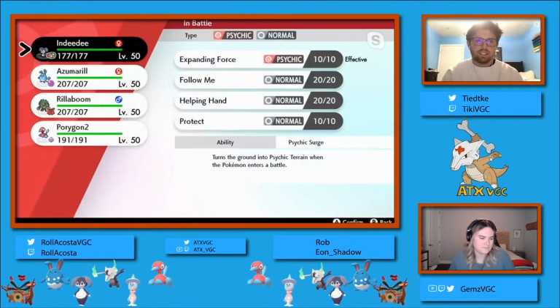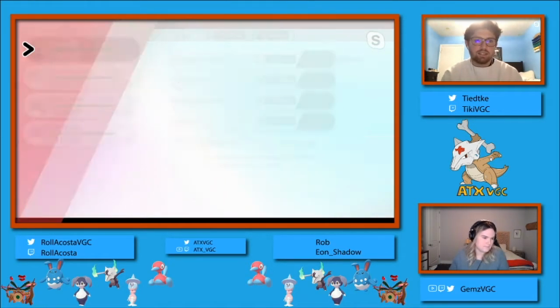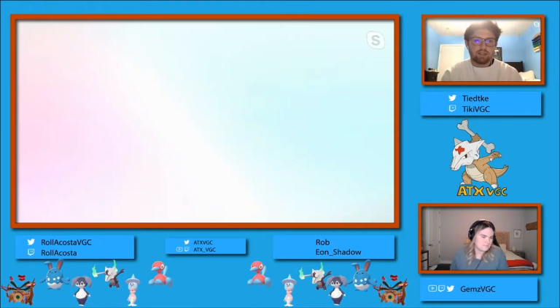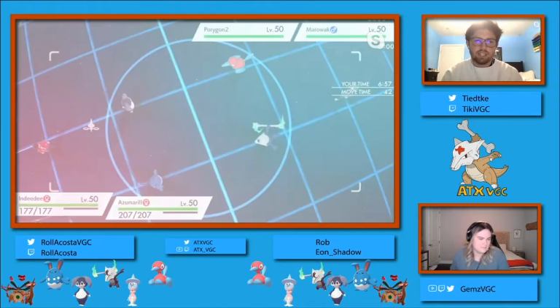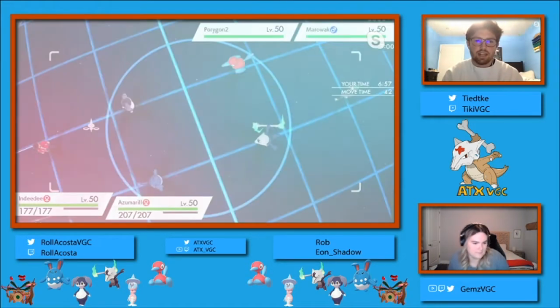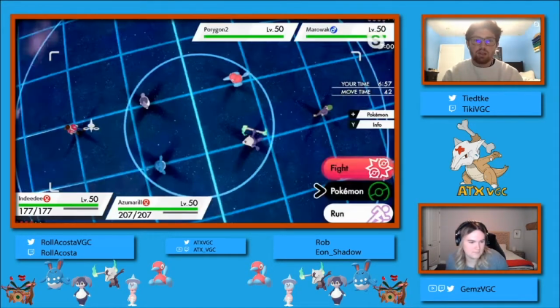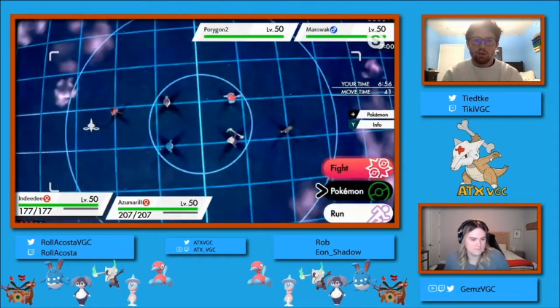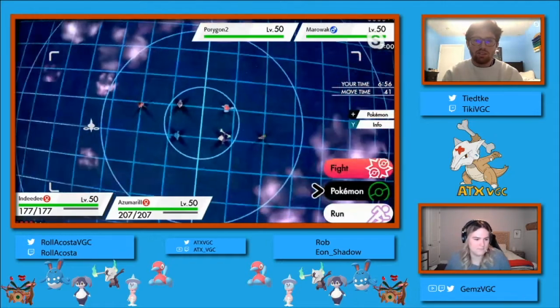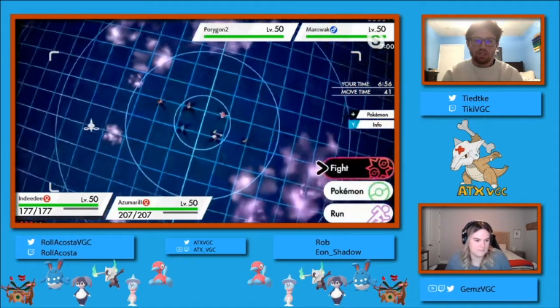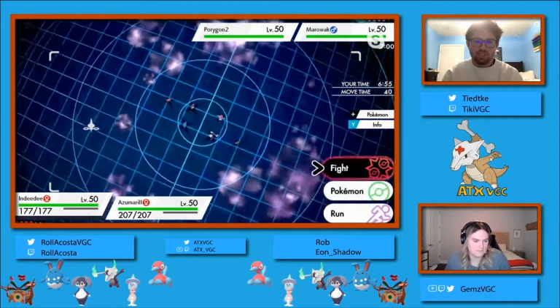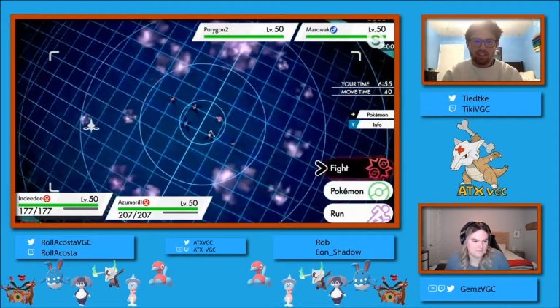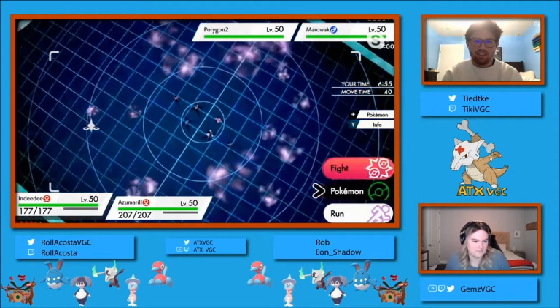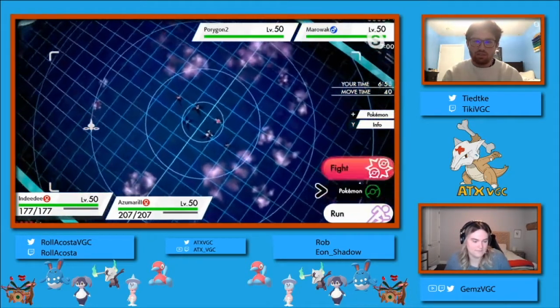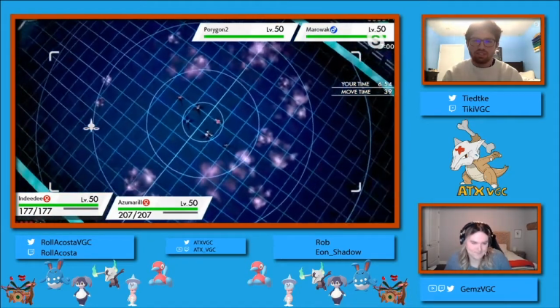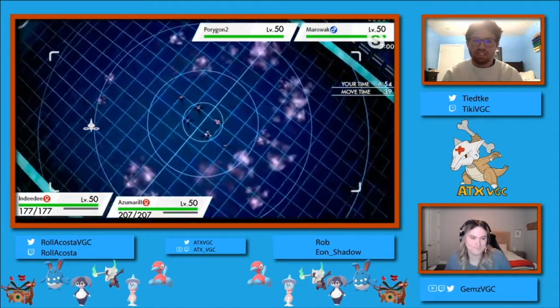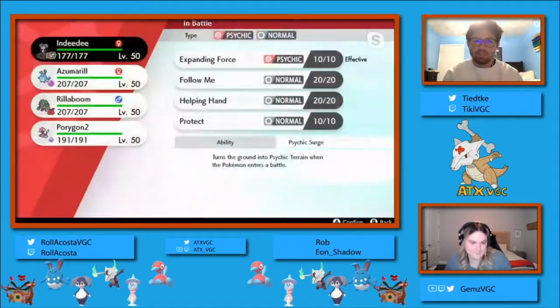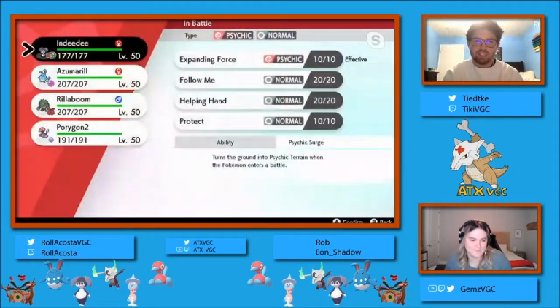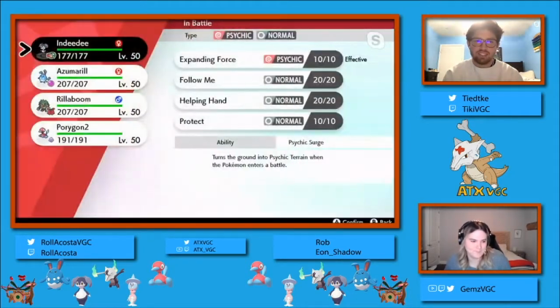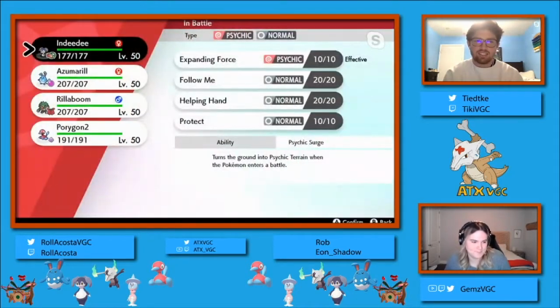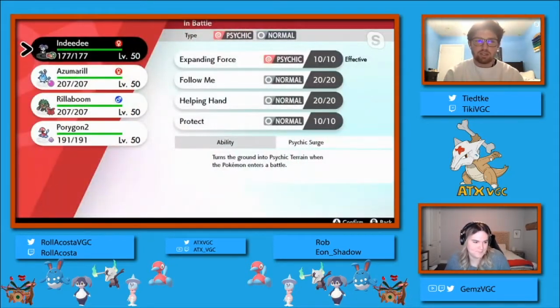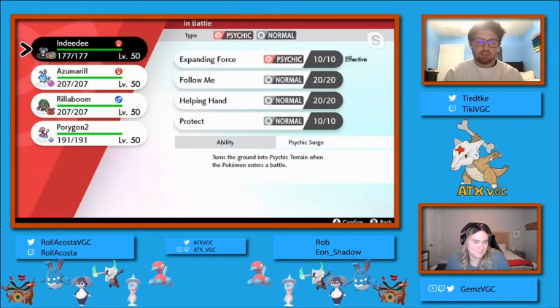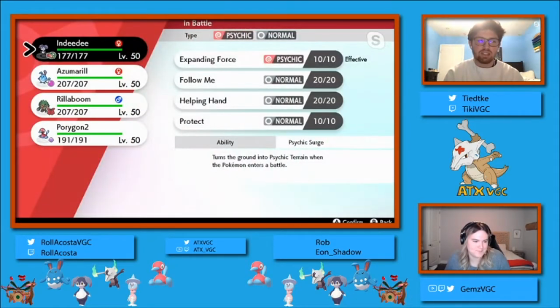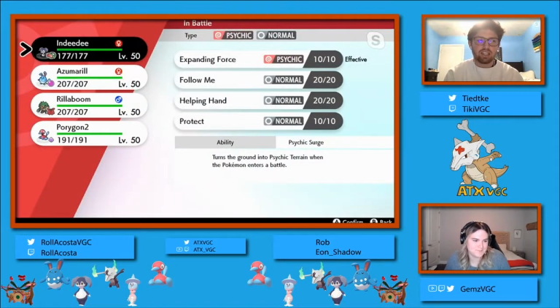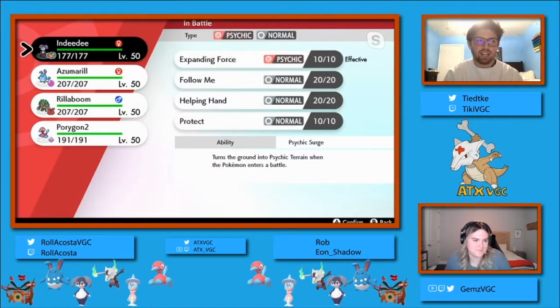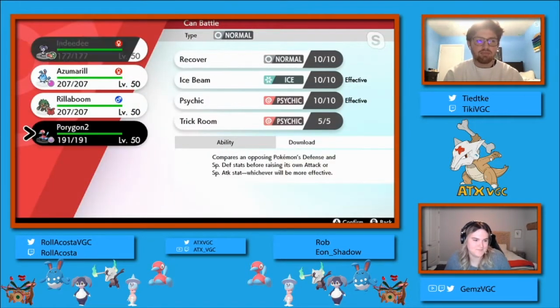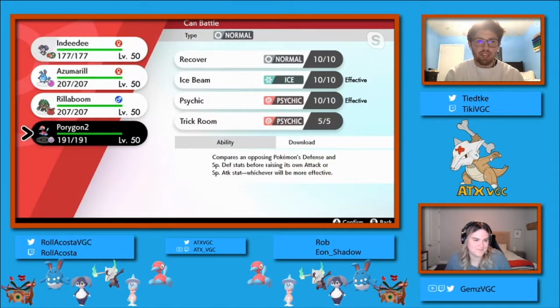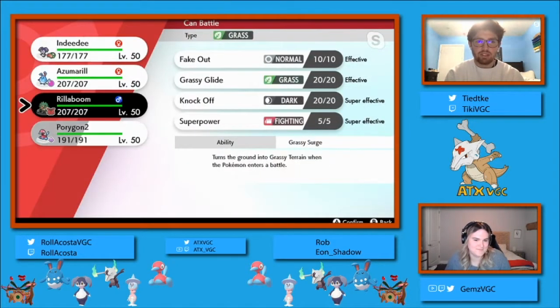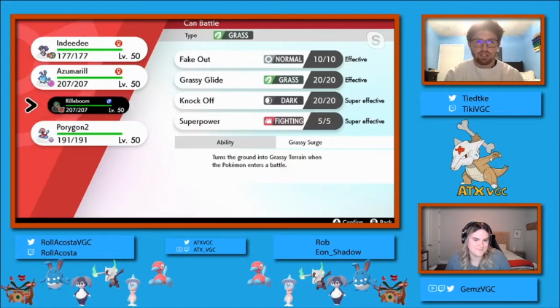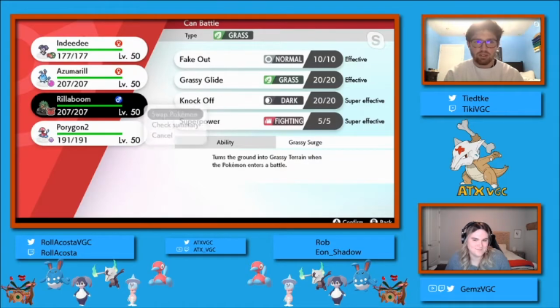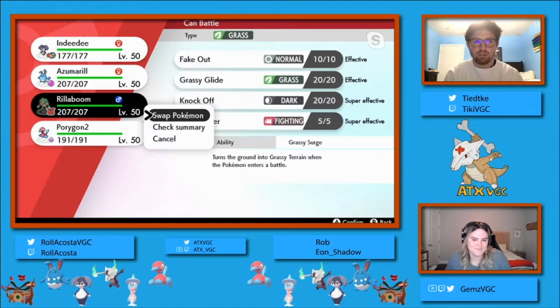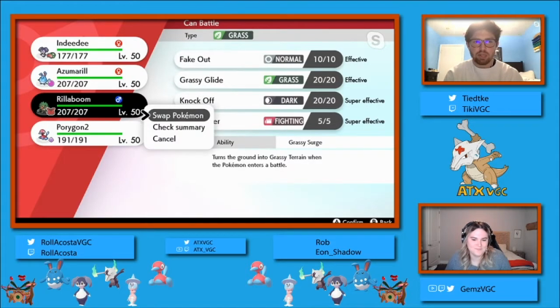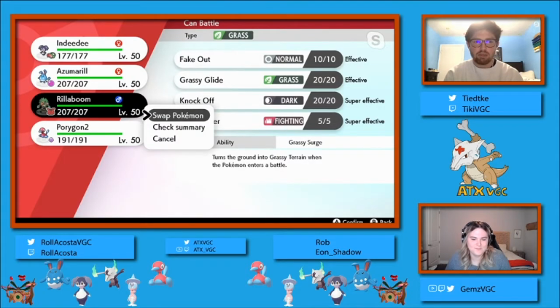I know that Rollercoaster has primarily been using another team in preparation for the Players' Cup, but these leads are interesting. I will always enjoy seeing the Azumarill lead because Azumarill can kind of manhandle Trick Room if you play it properly.